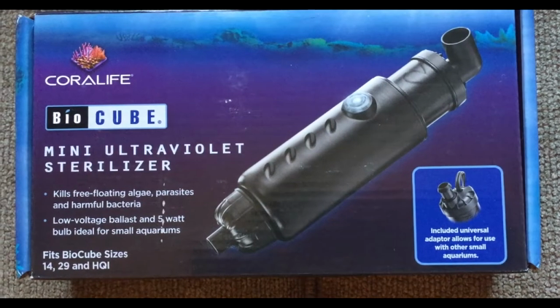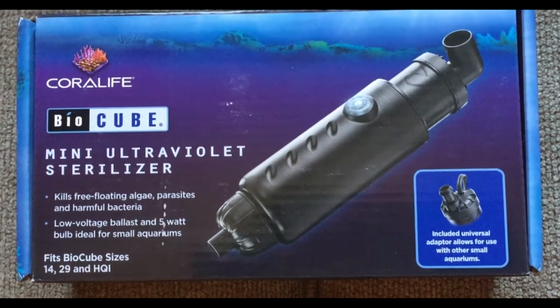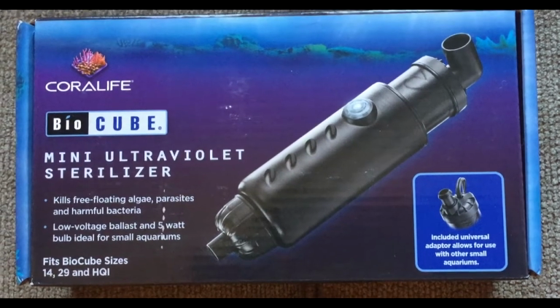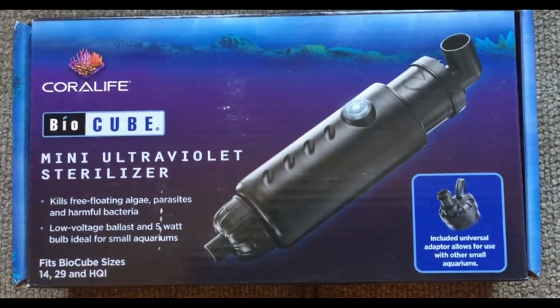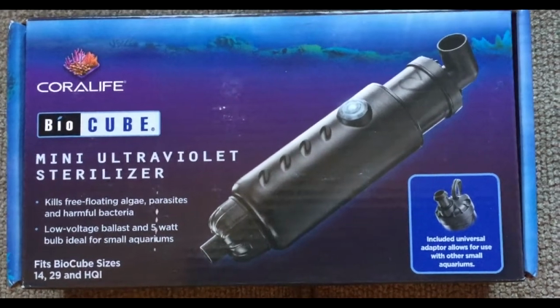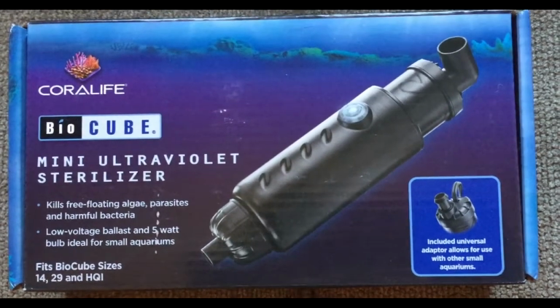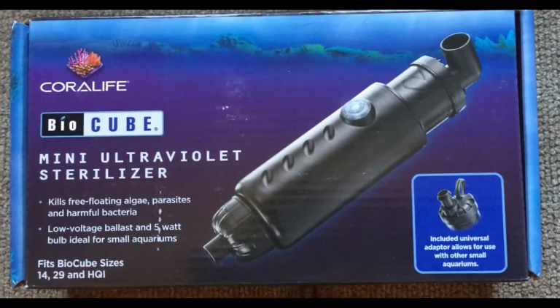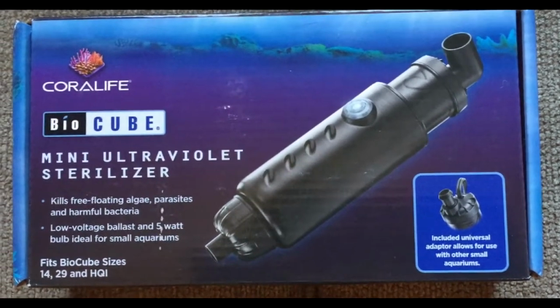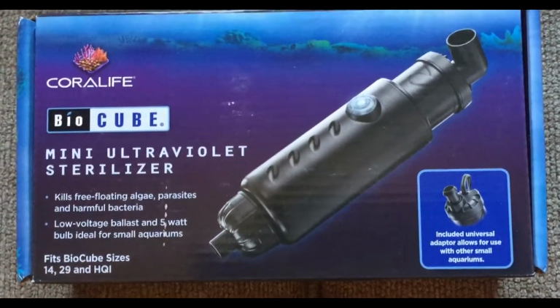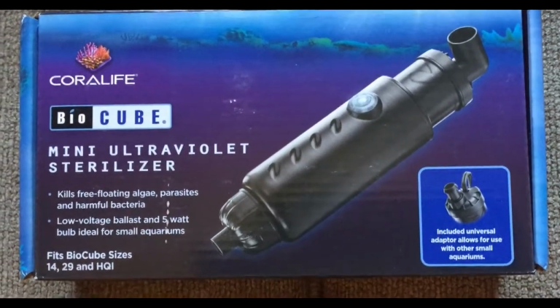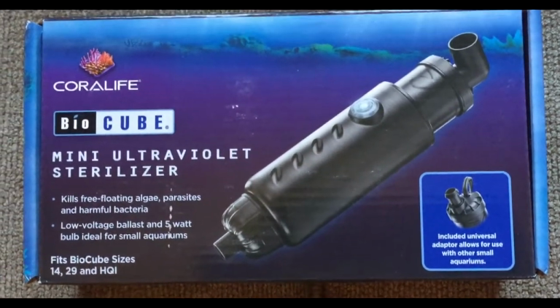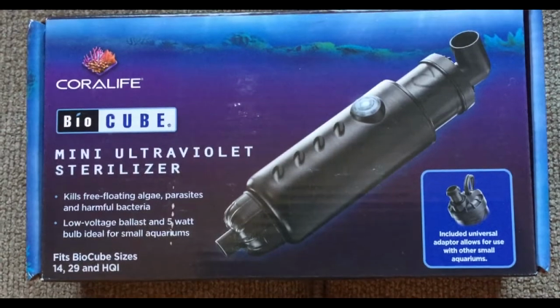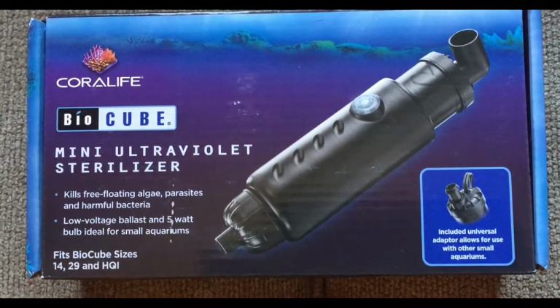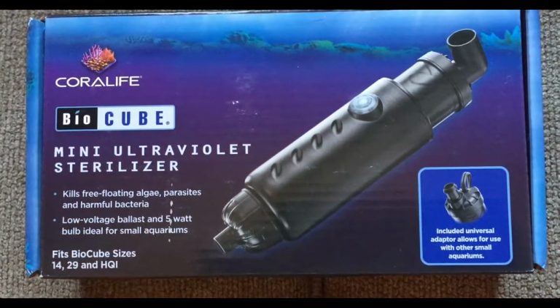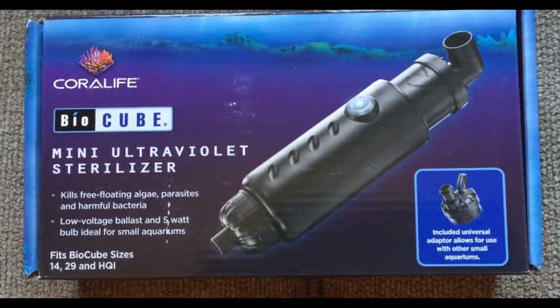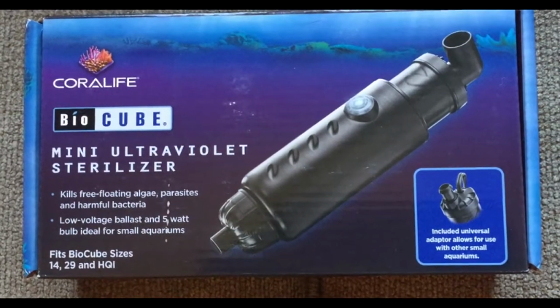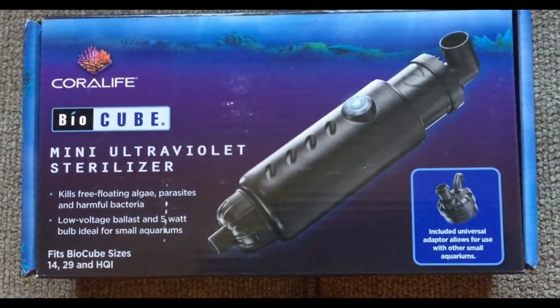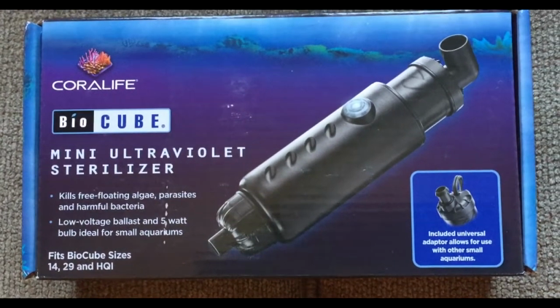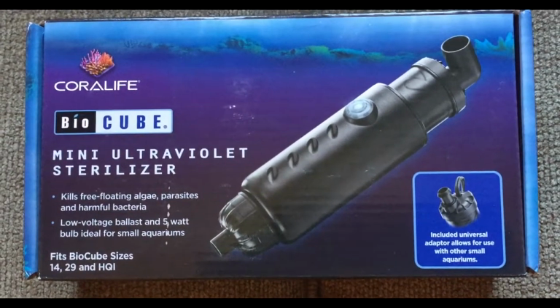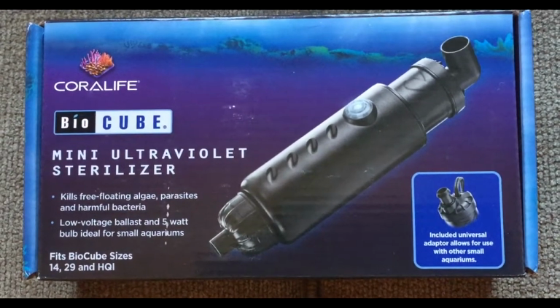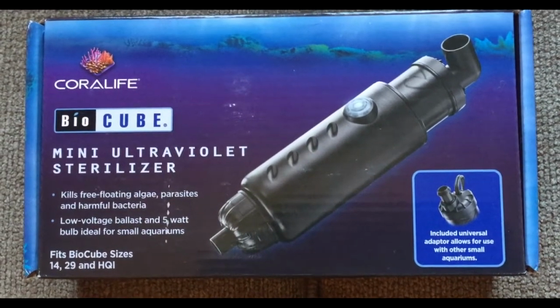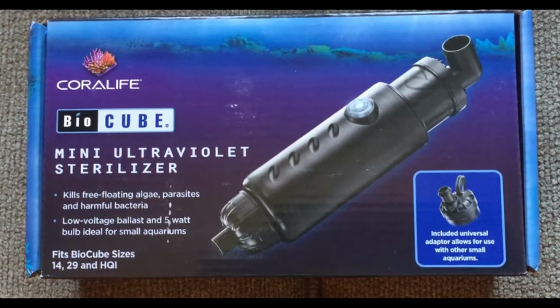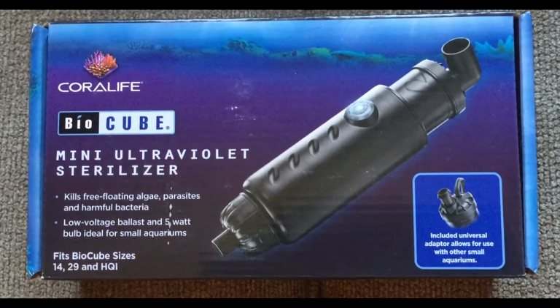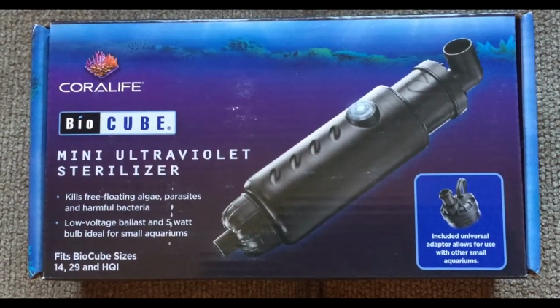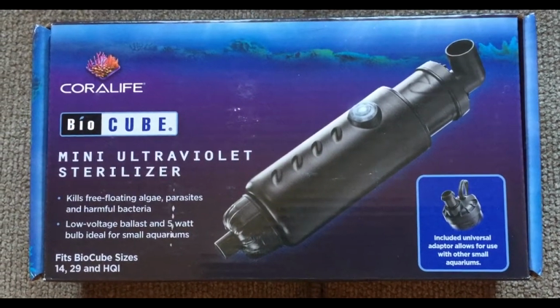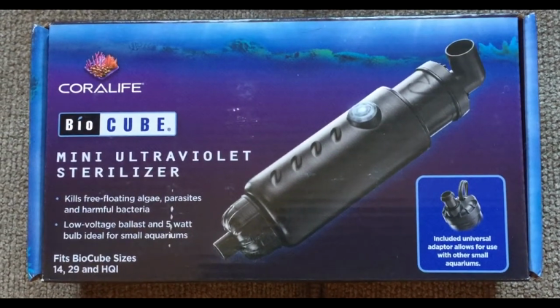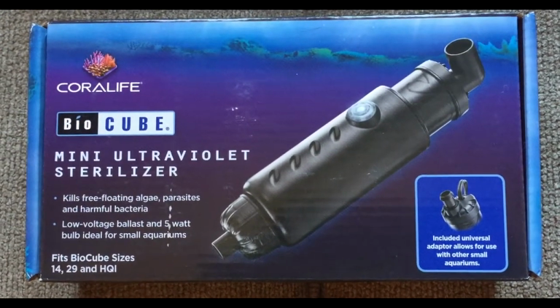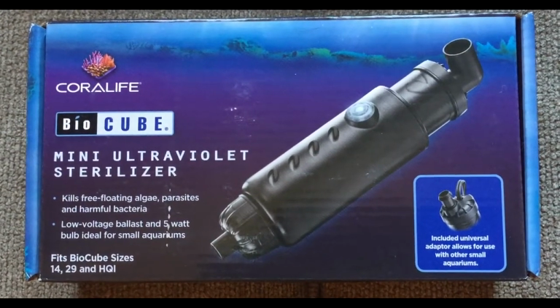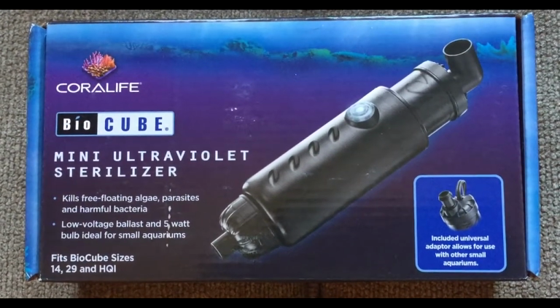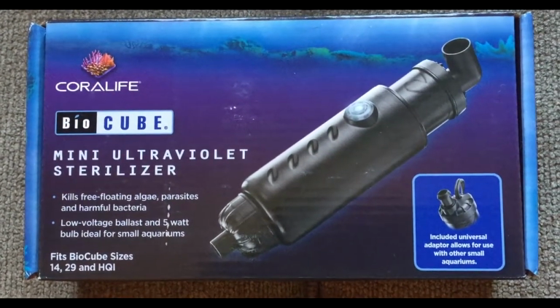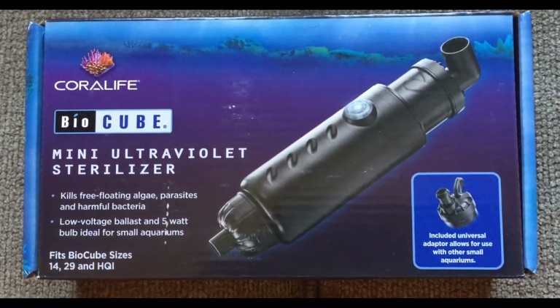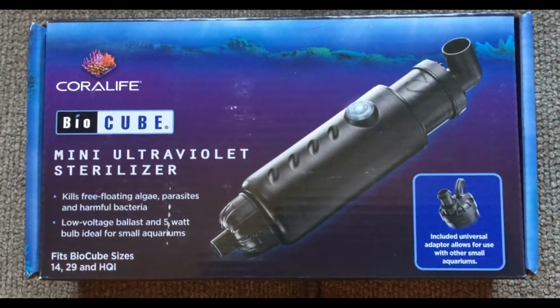Hi everyone, this is Dollar. Today we're going to be adding the Mini Sterilizer to the BioCube.